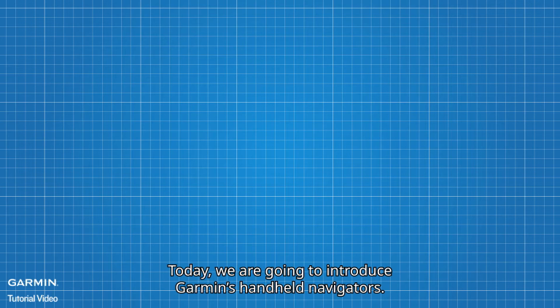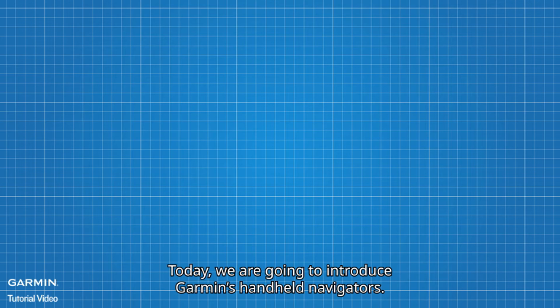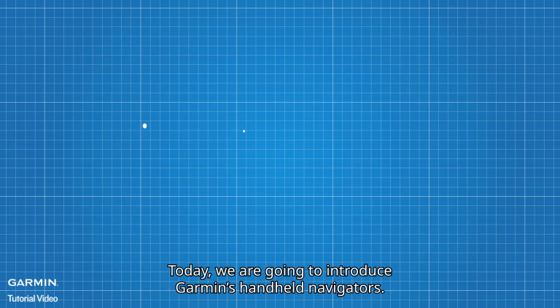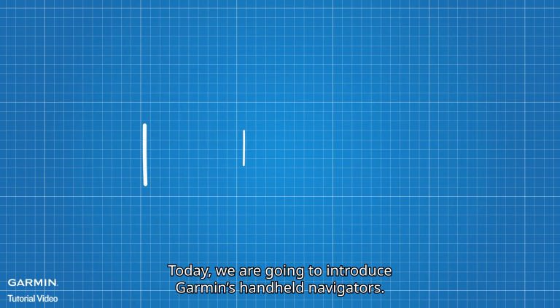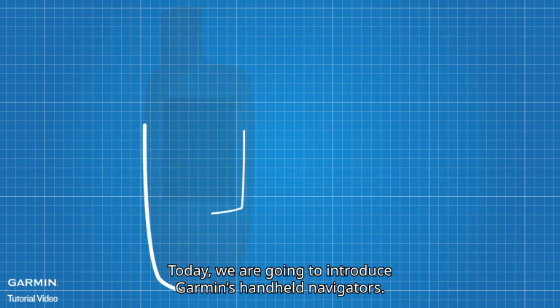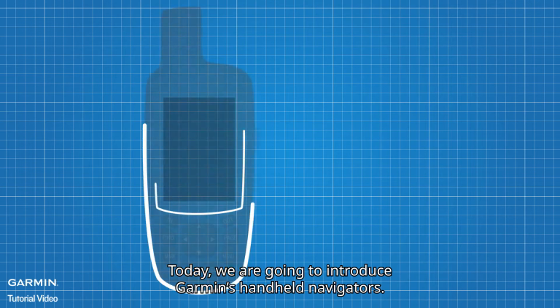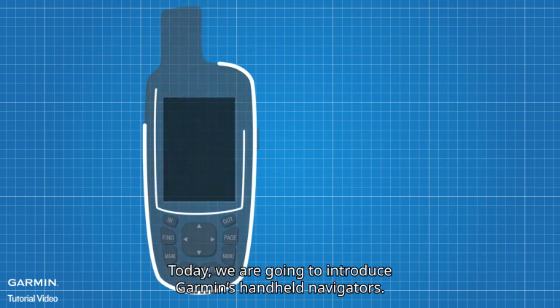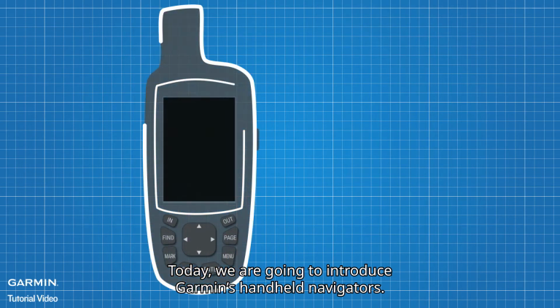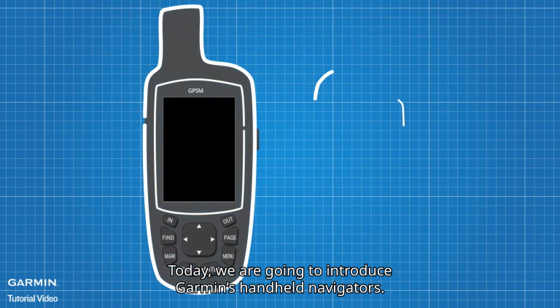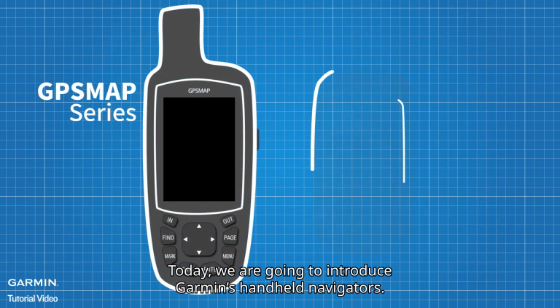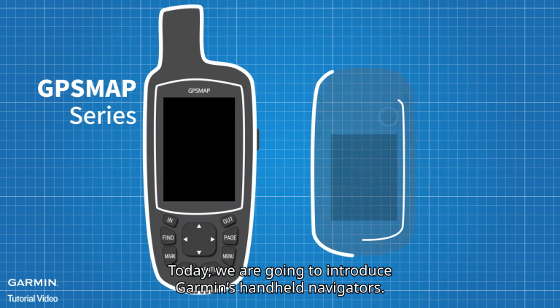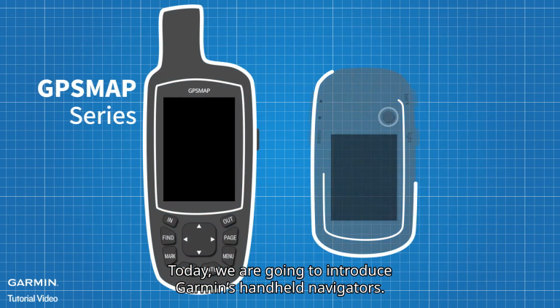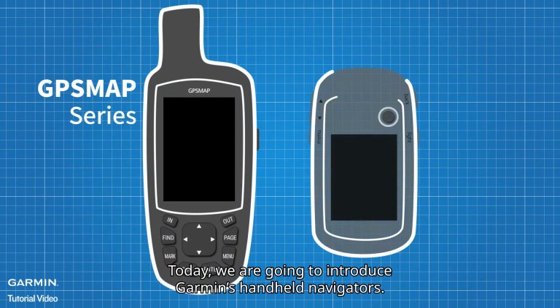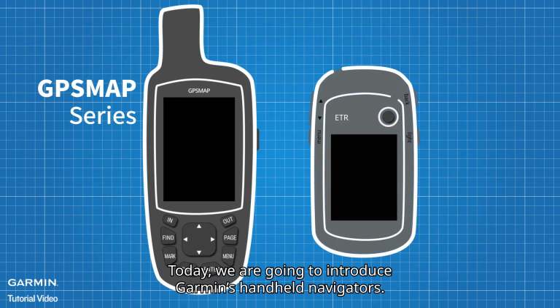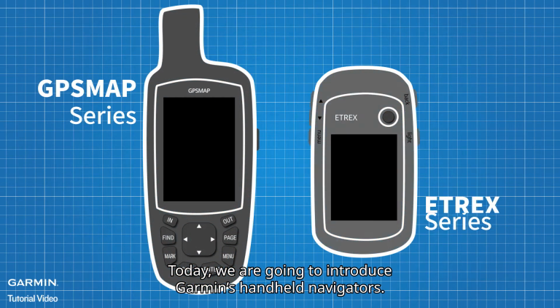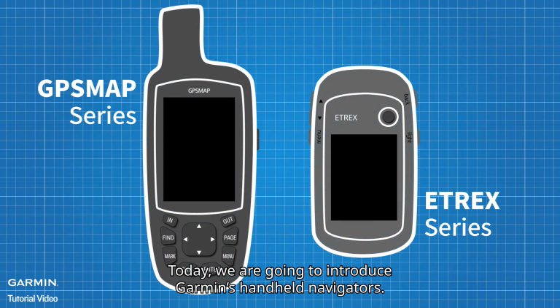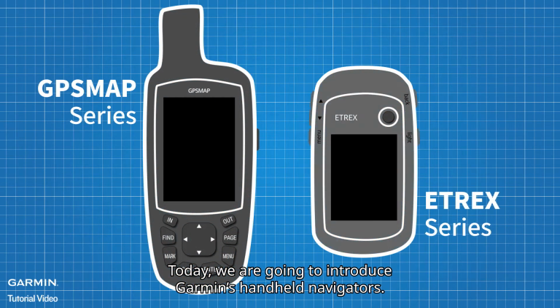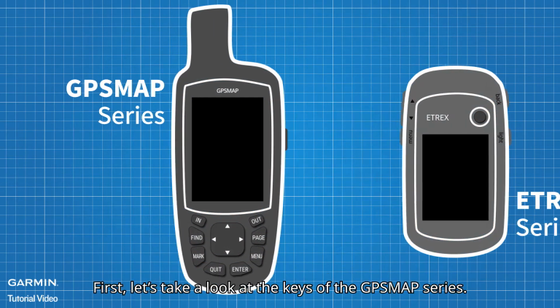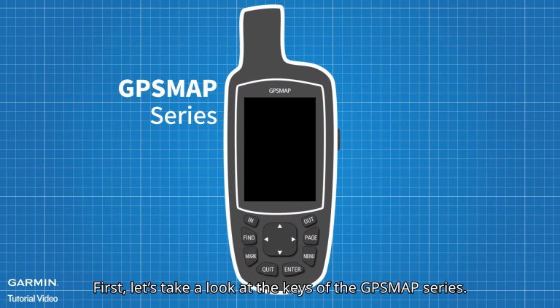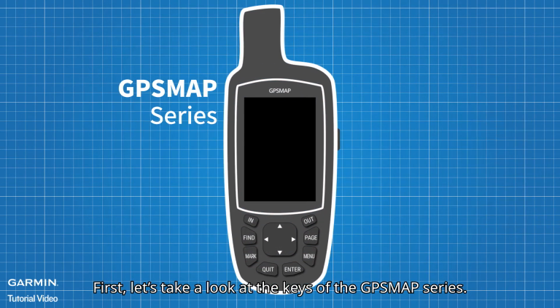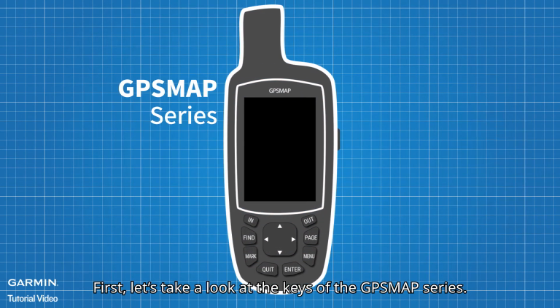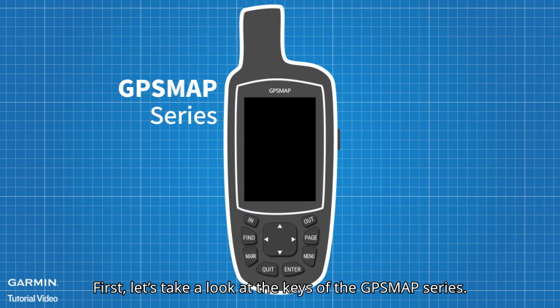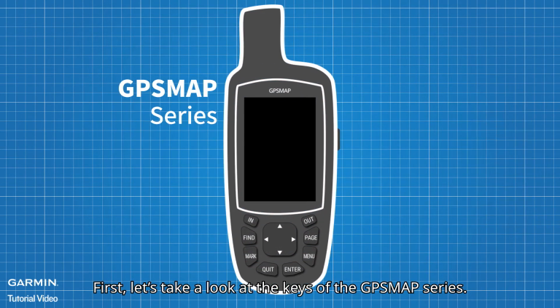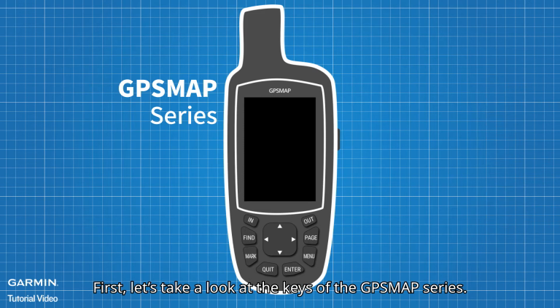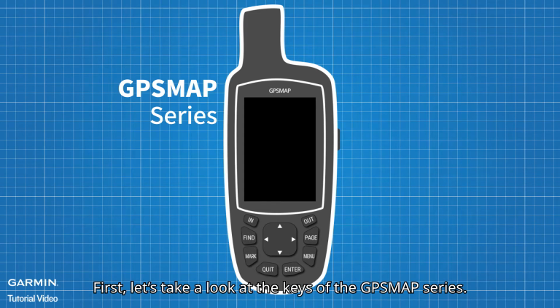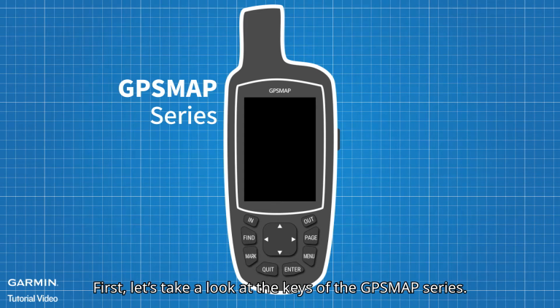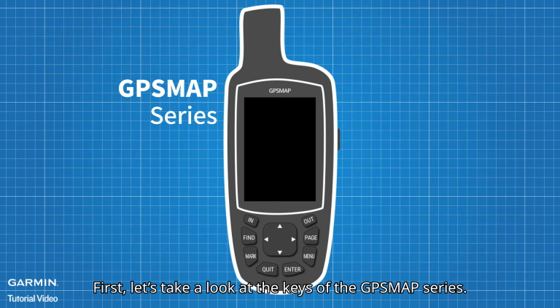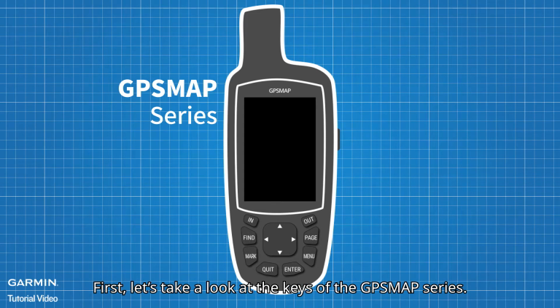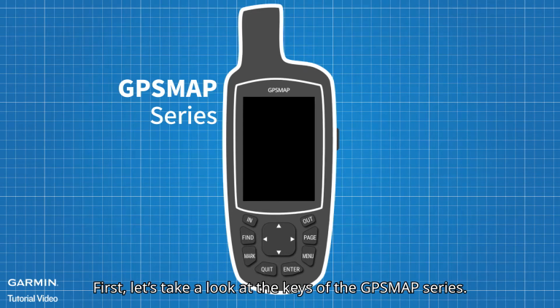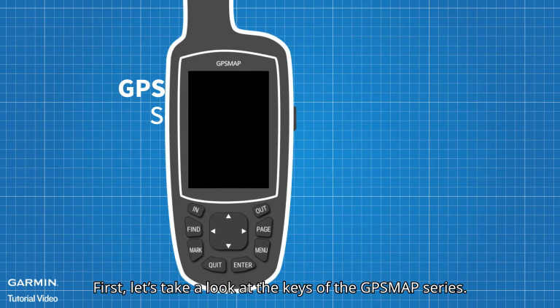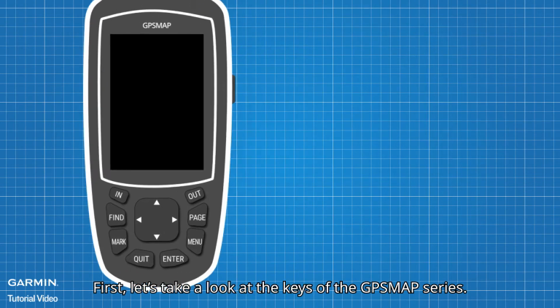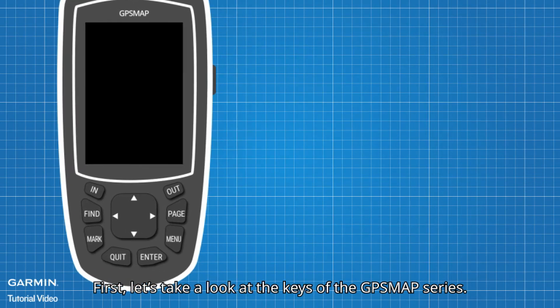Today, we are going to introduce Garmin's handheld navigators. First, let's take a look at the keys of the GPS map series.